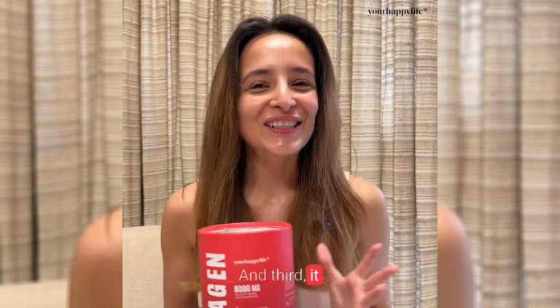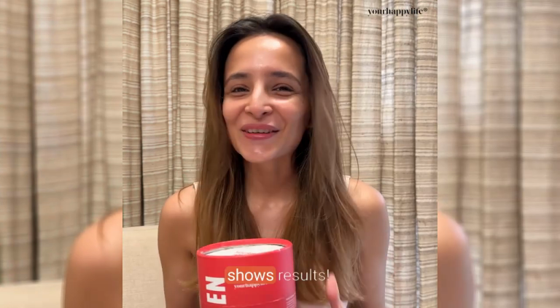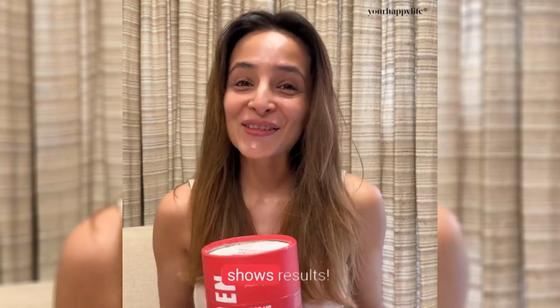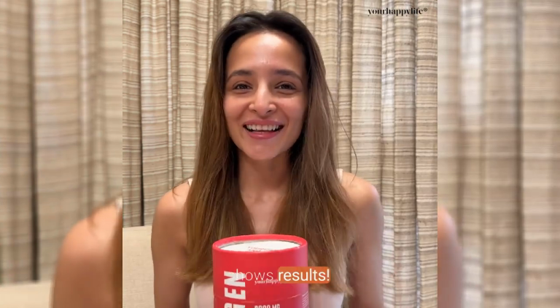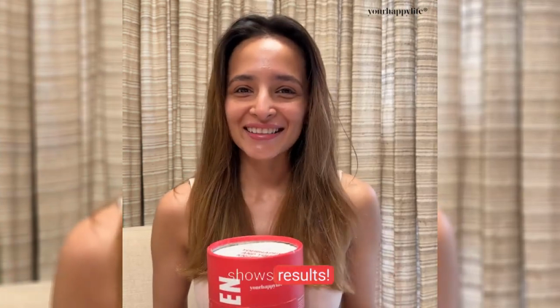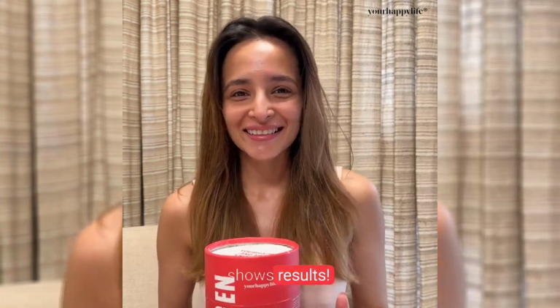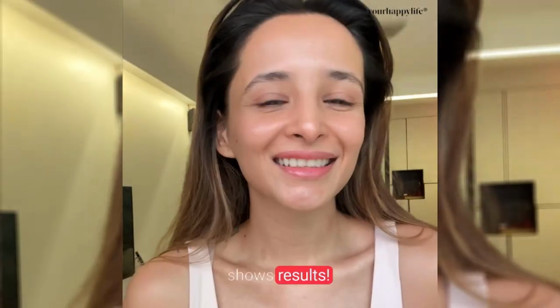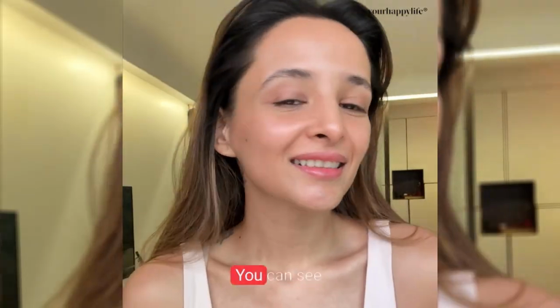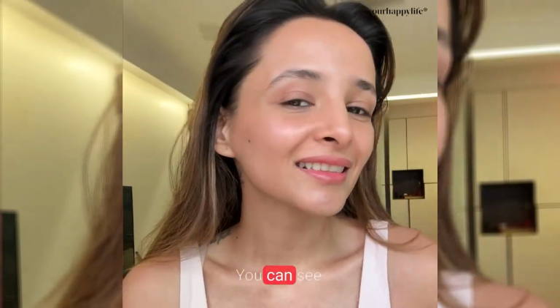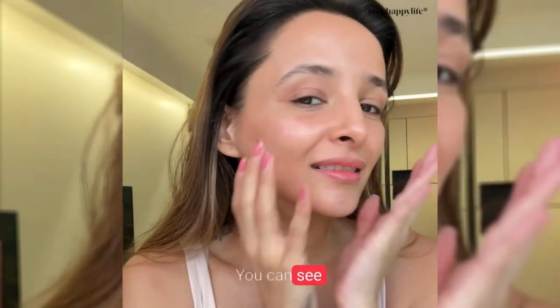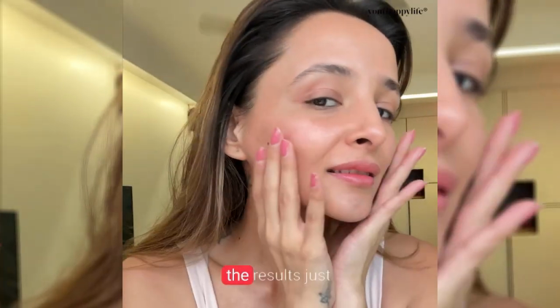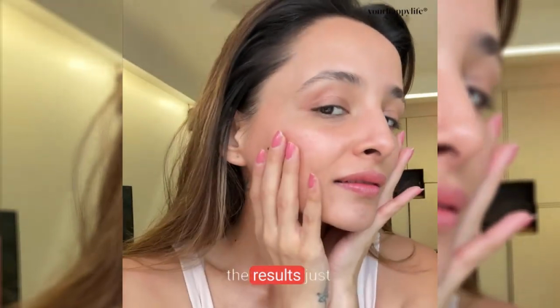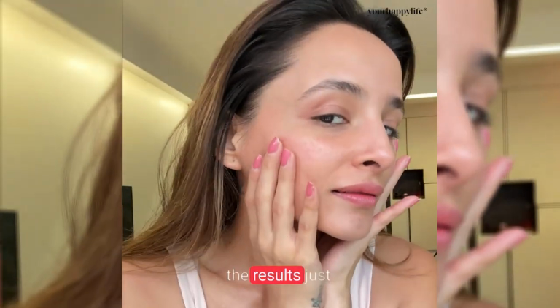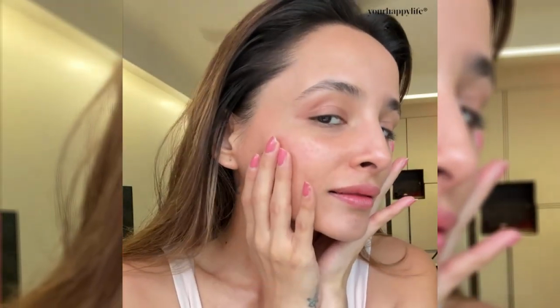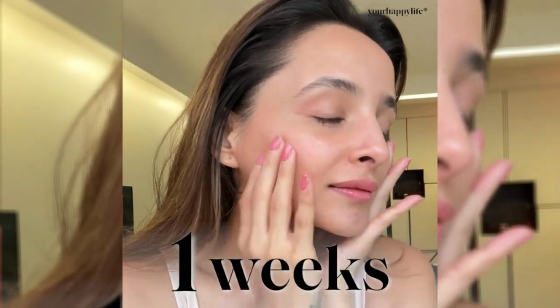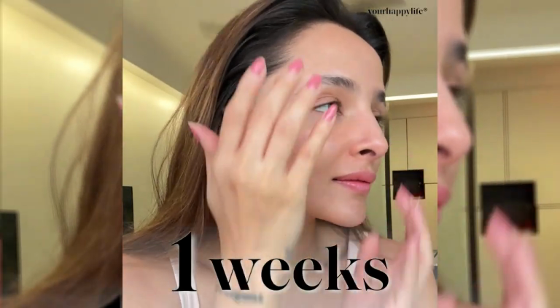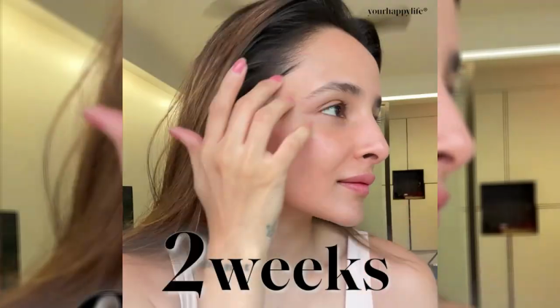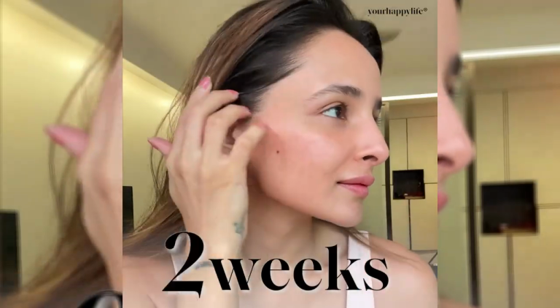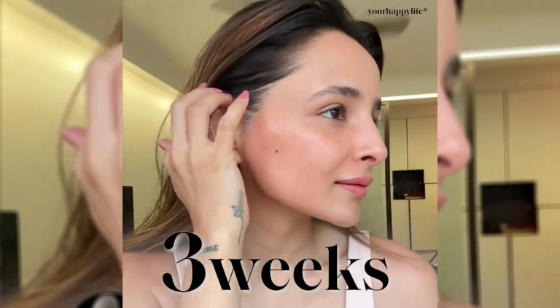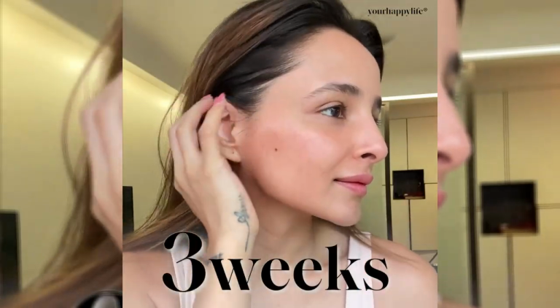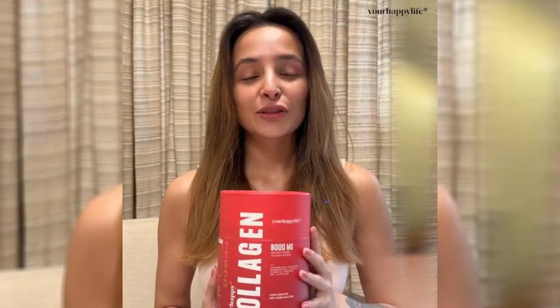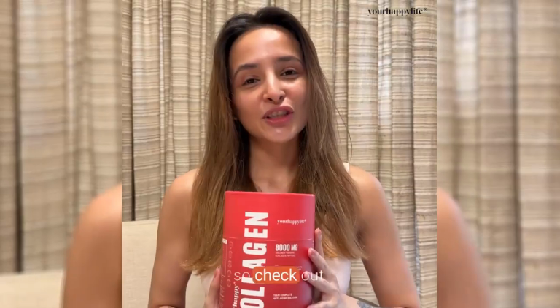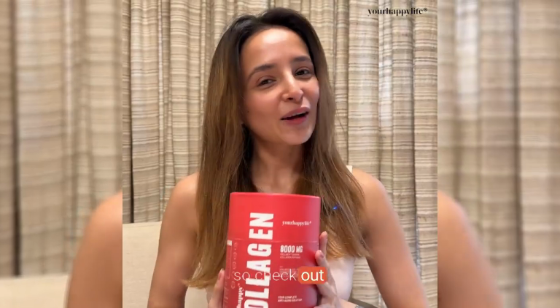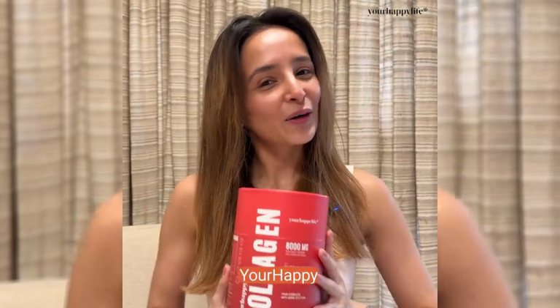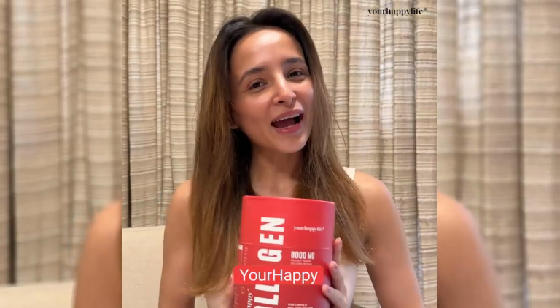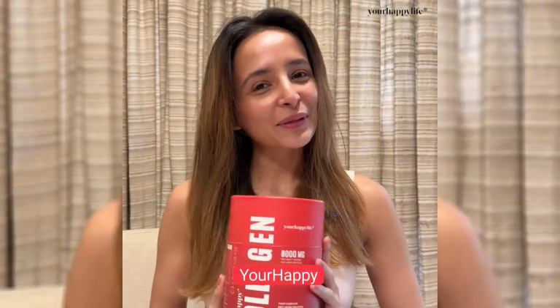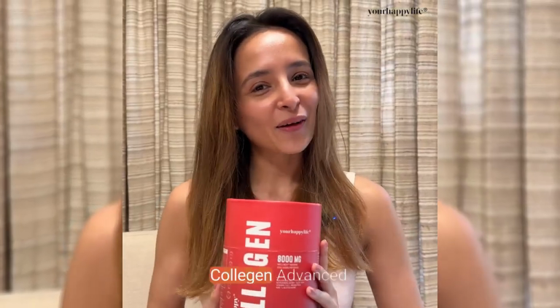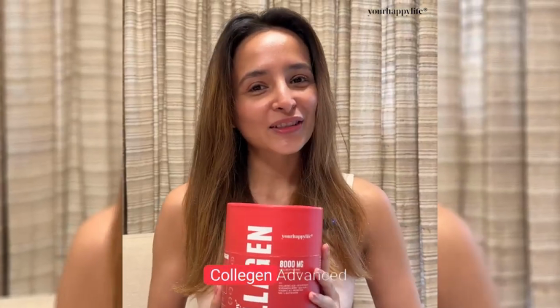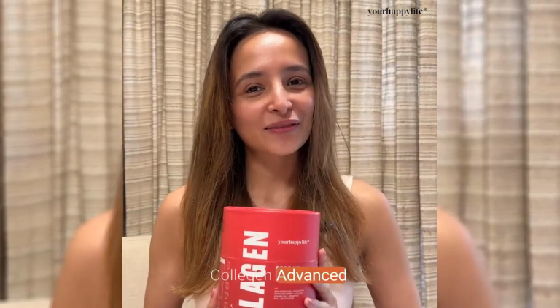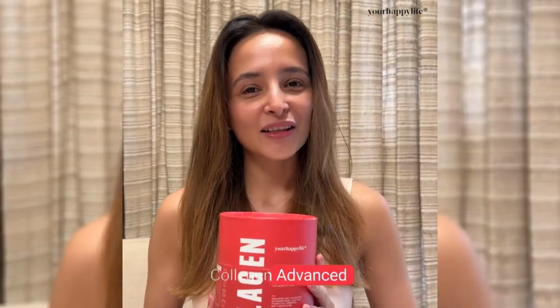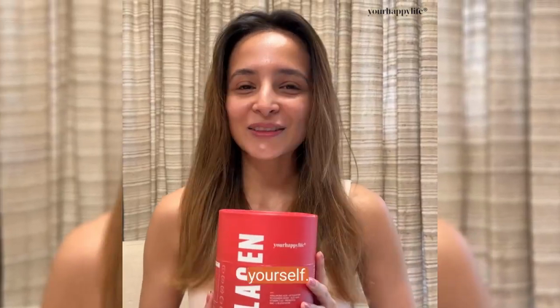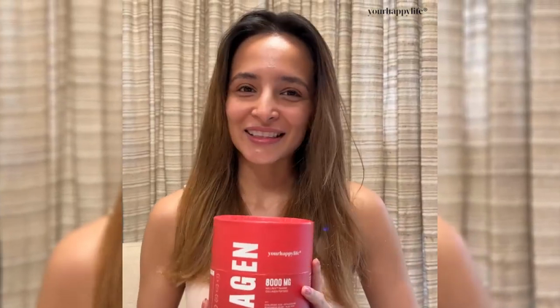And third, it shows results — you can see them in just a few weeks. So check out YourHappy Collagen Advance yourself.